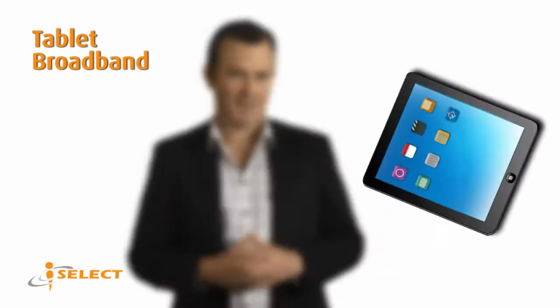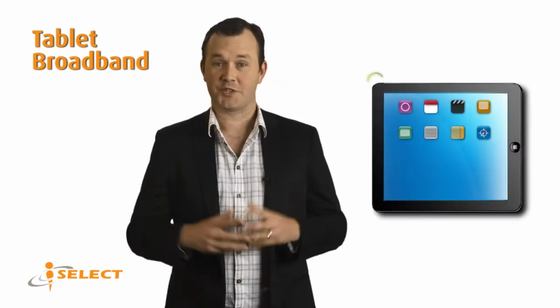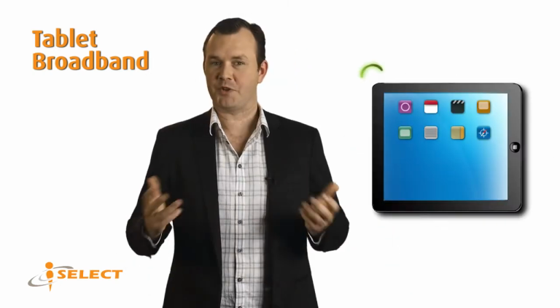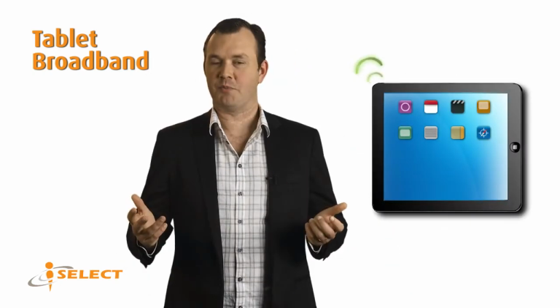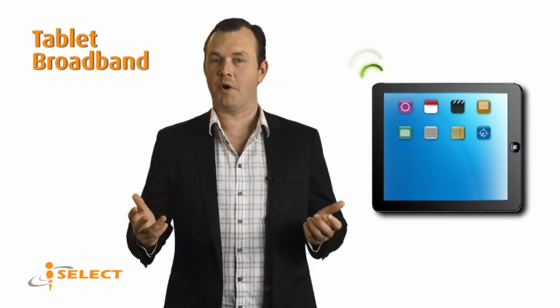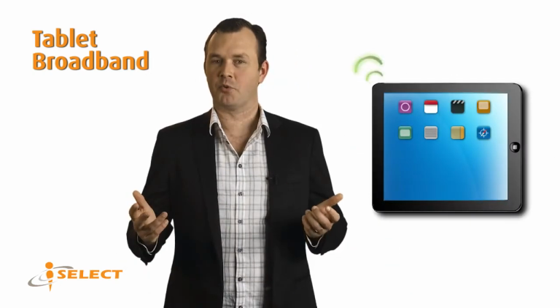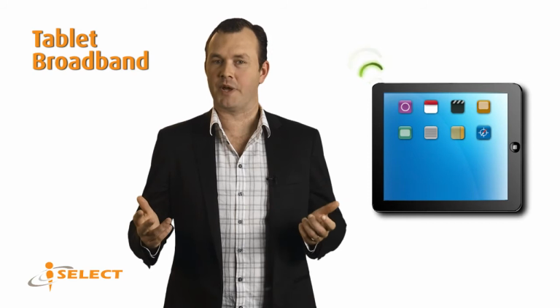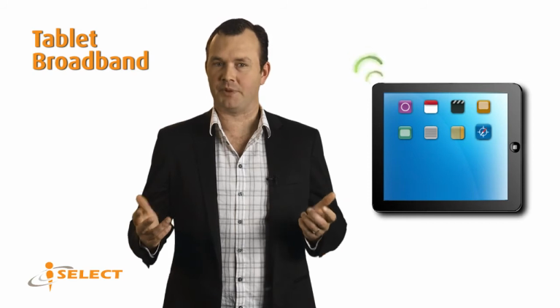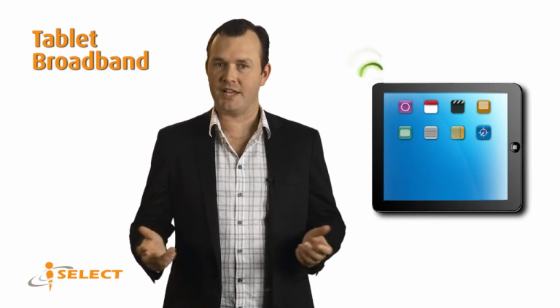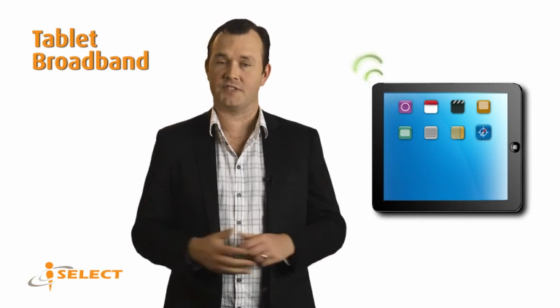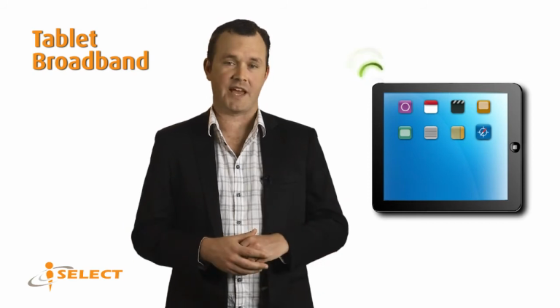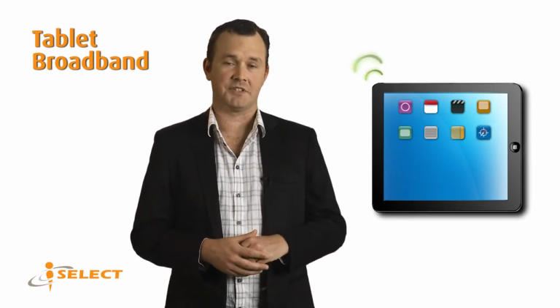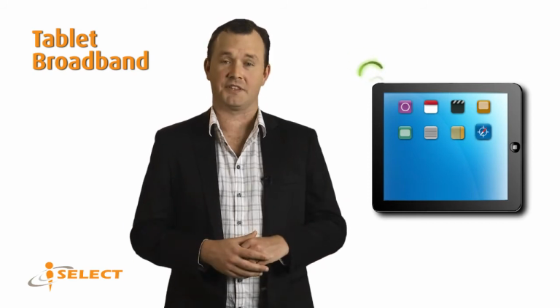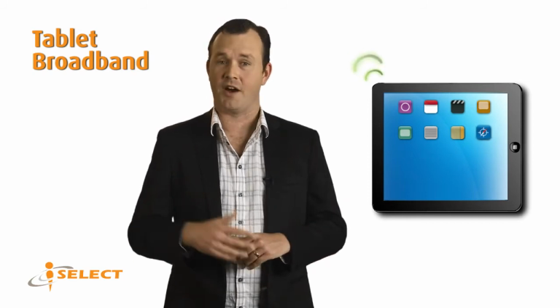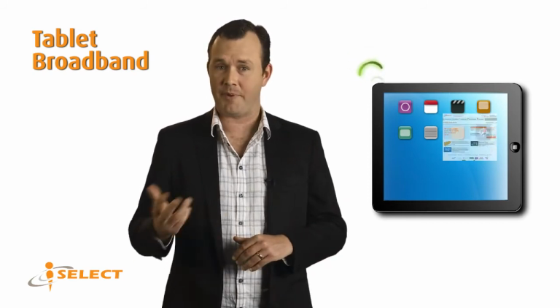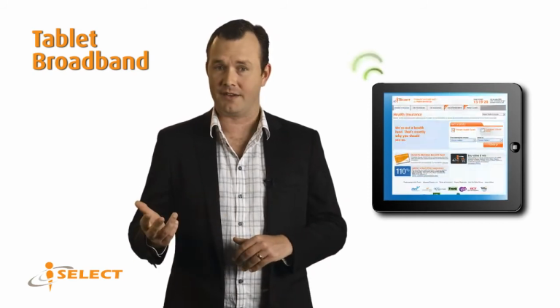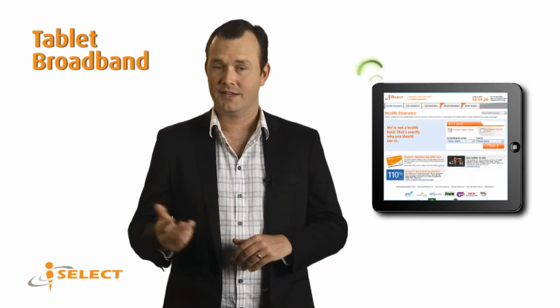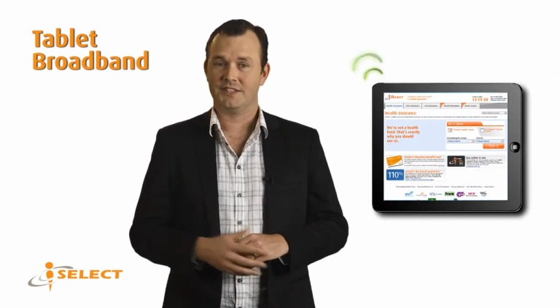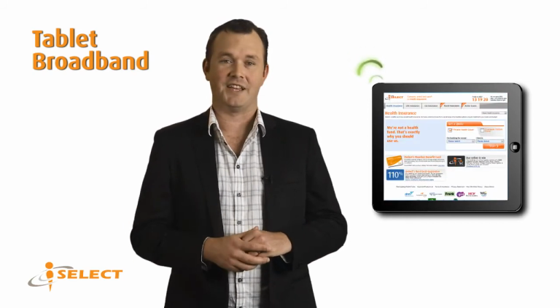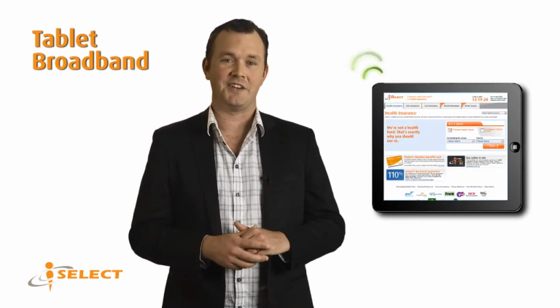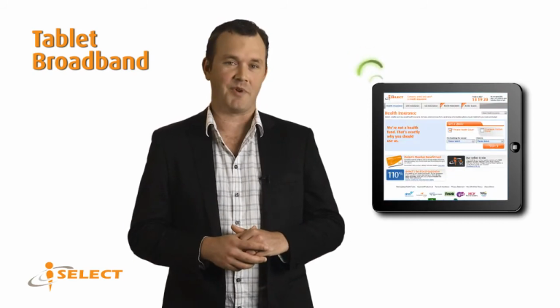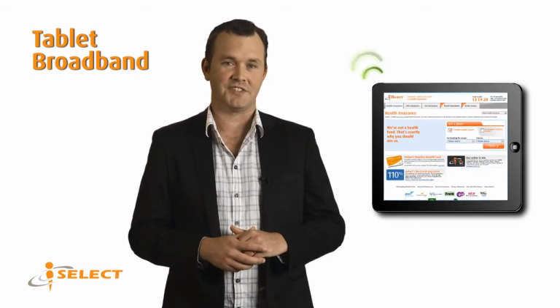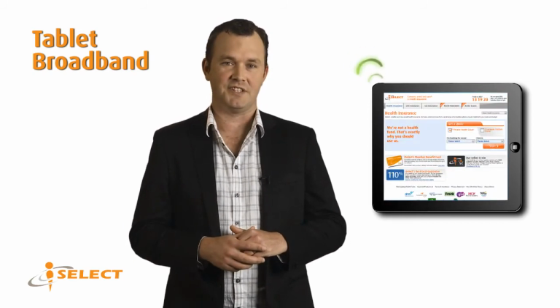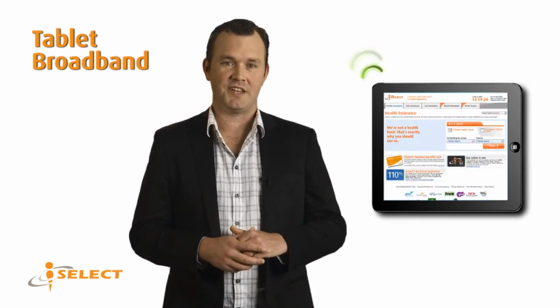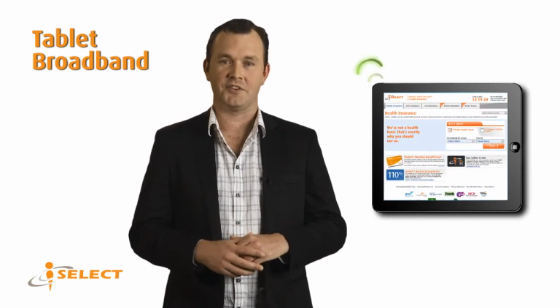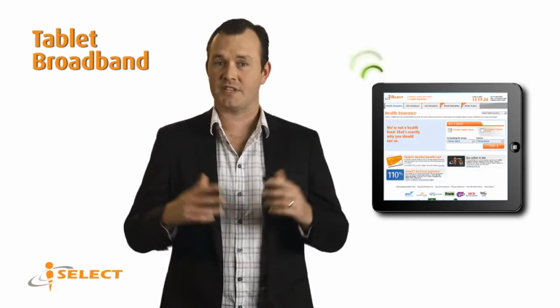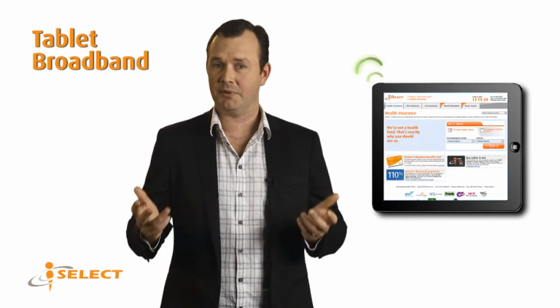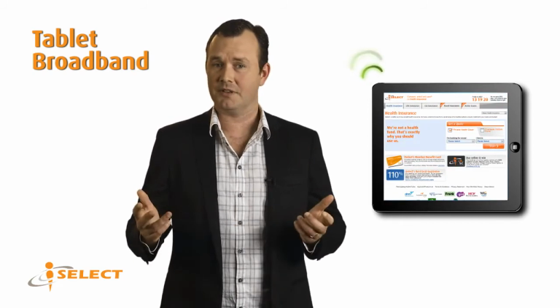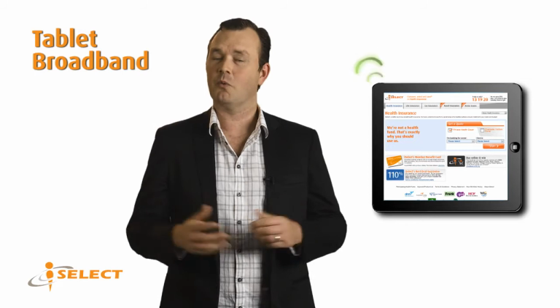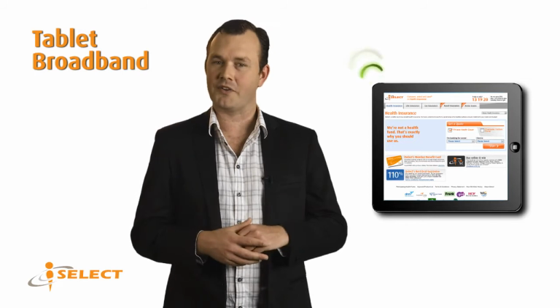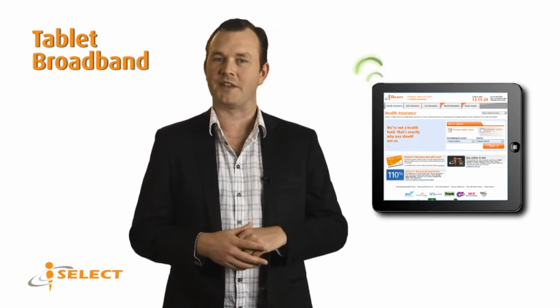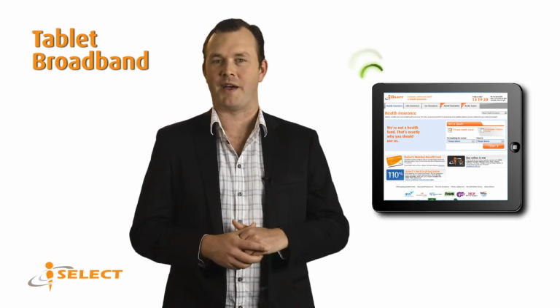There are special mobile broadband plans for tablets like the iPad. These allow you to browse the internet on your tablet while you're out and about.